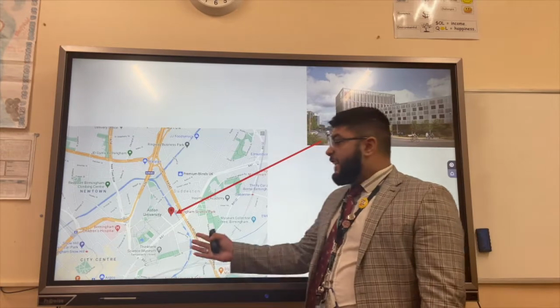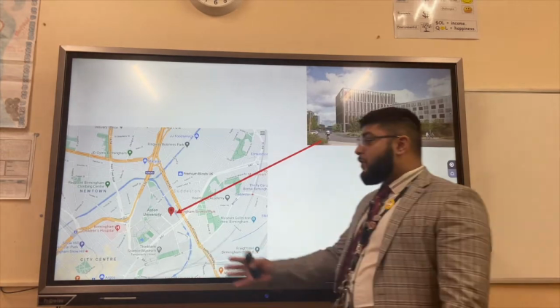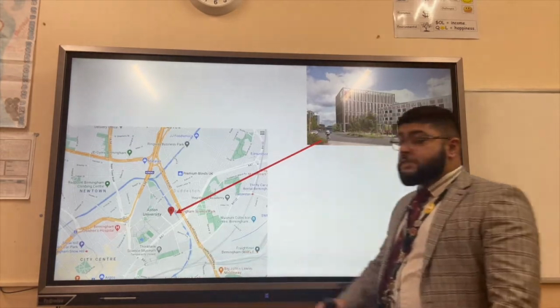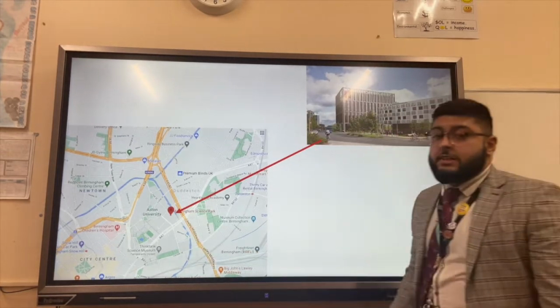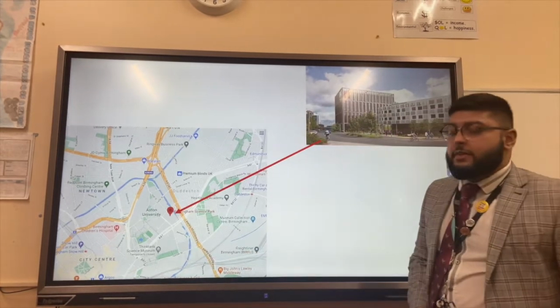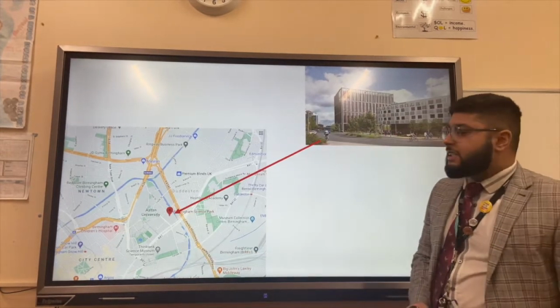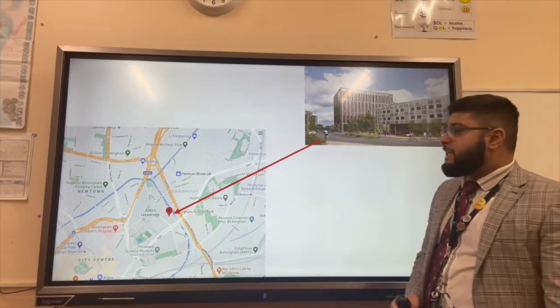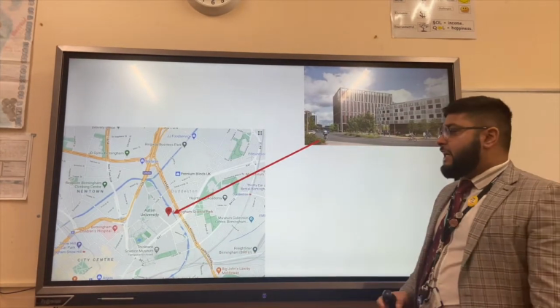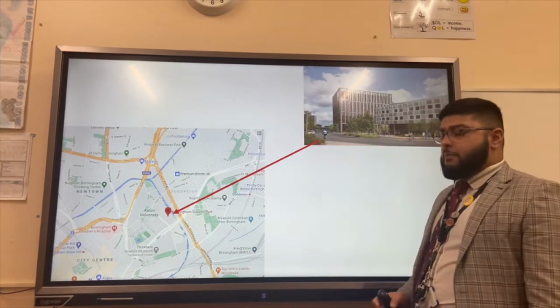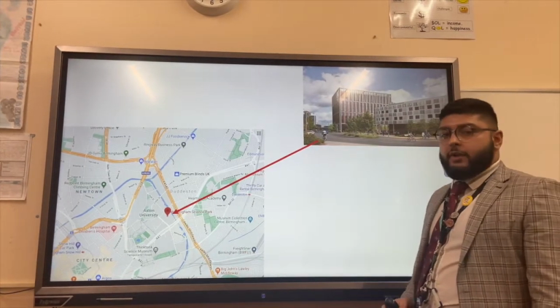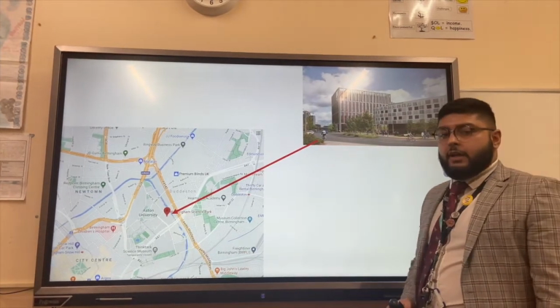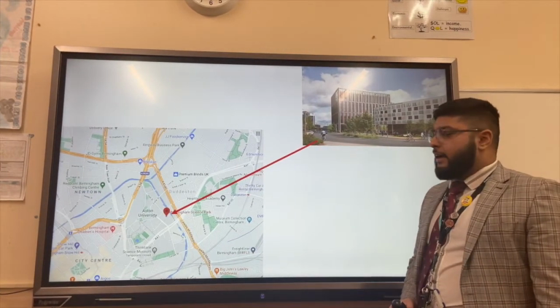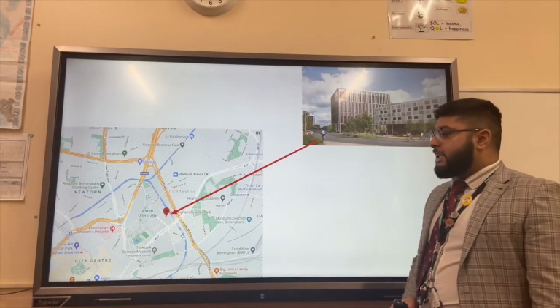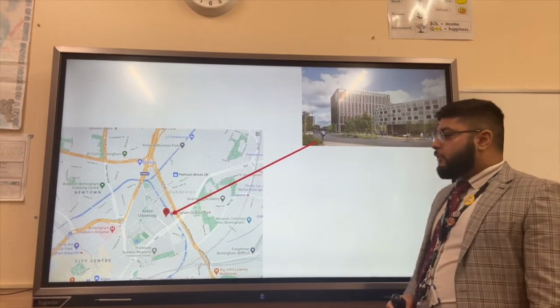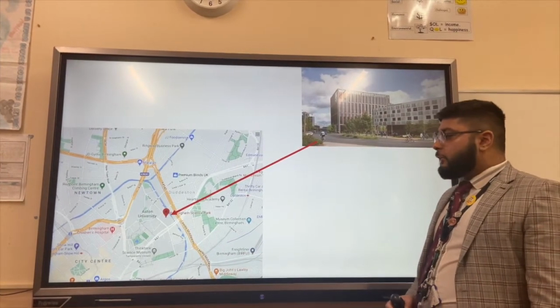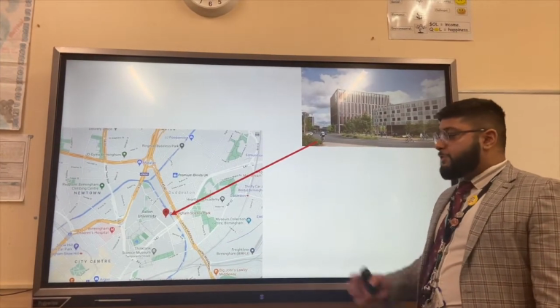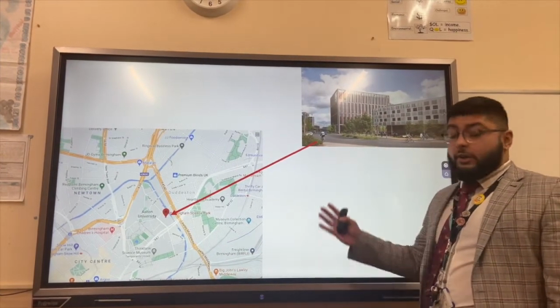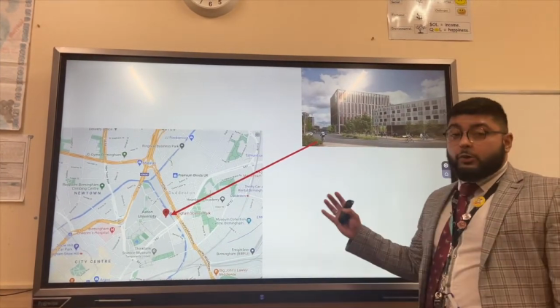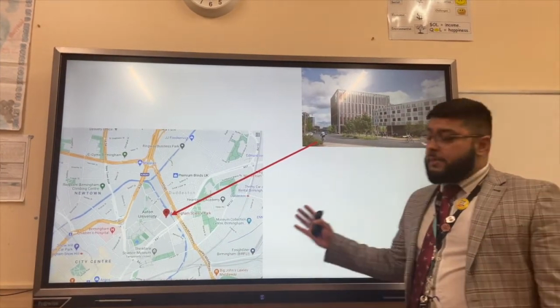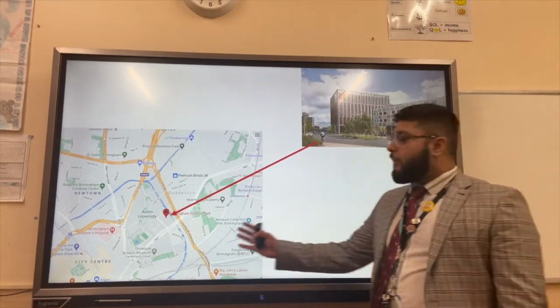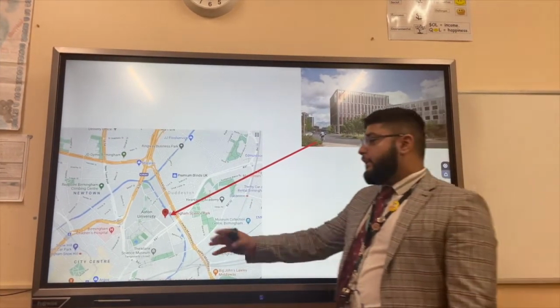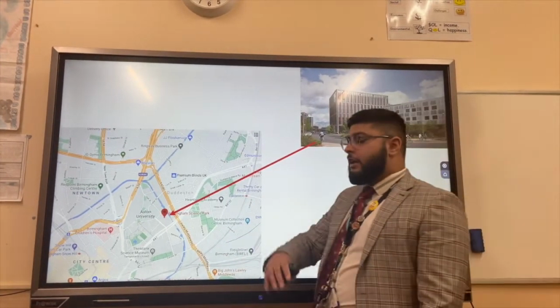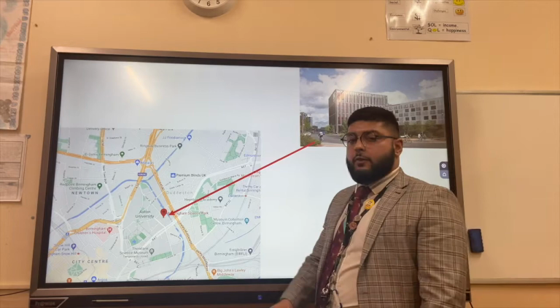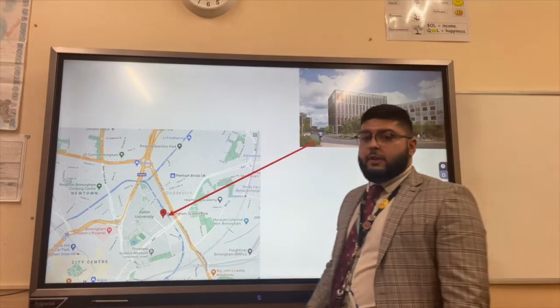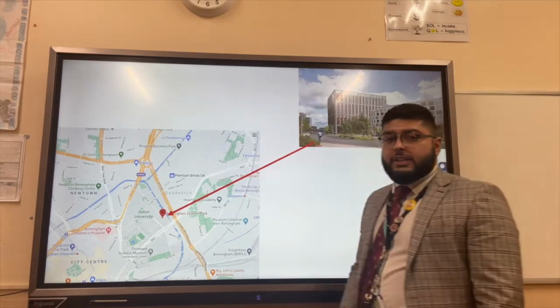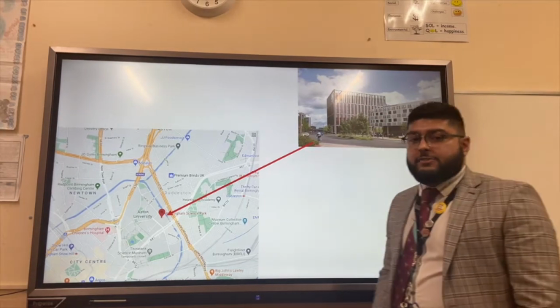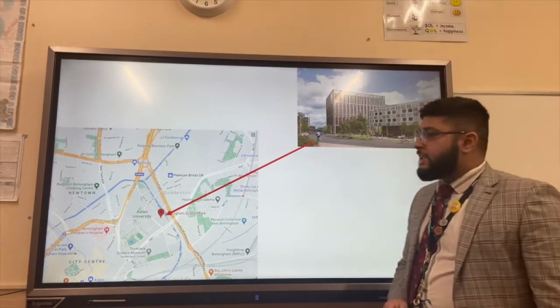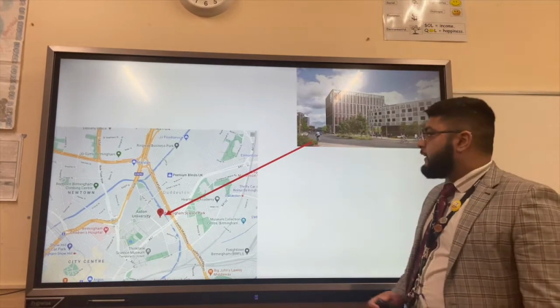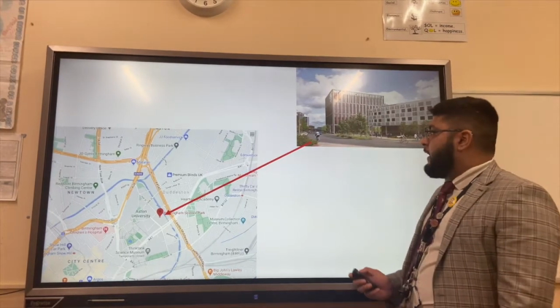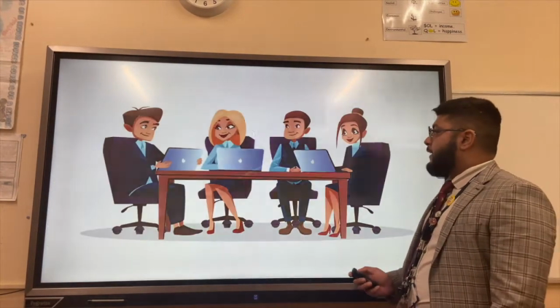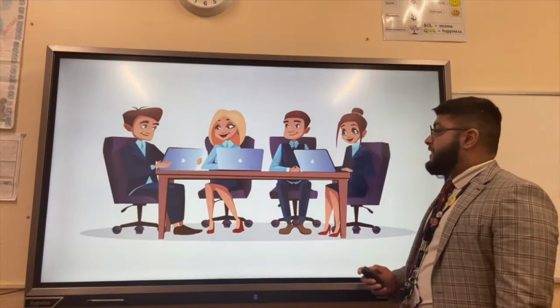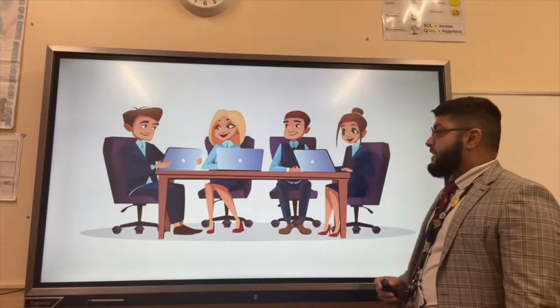Its proximity to the university means that it can employ skilled graduates, but it can also make great use of the university's research facilities.